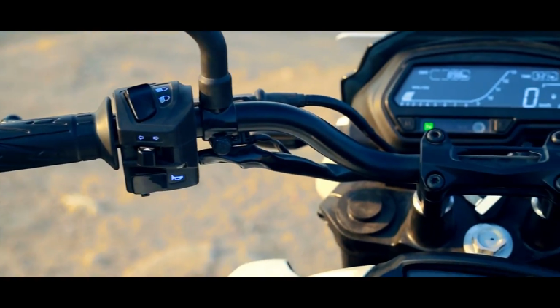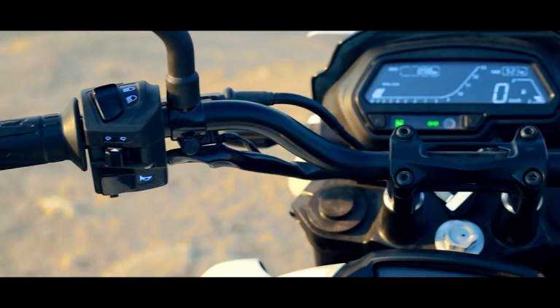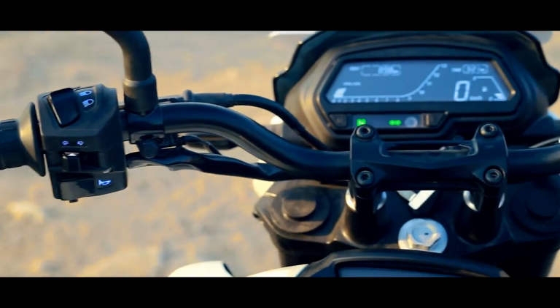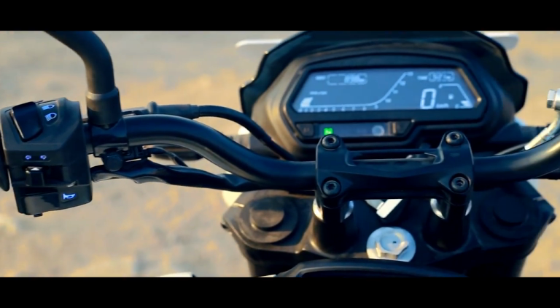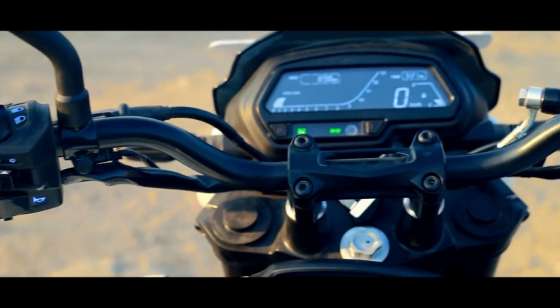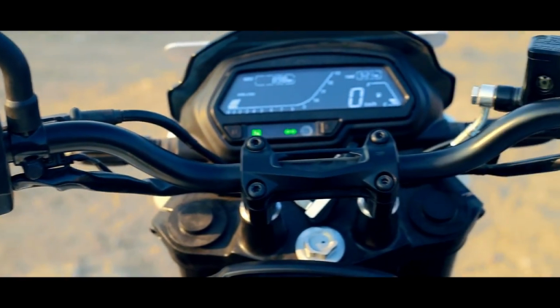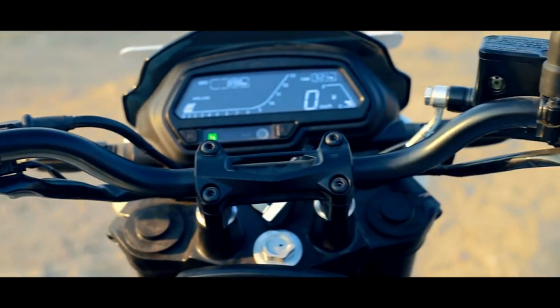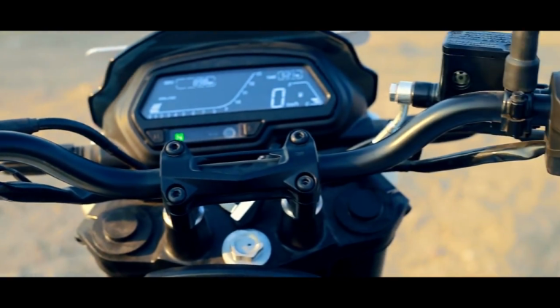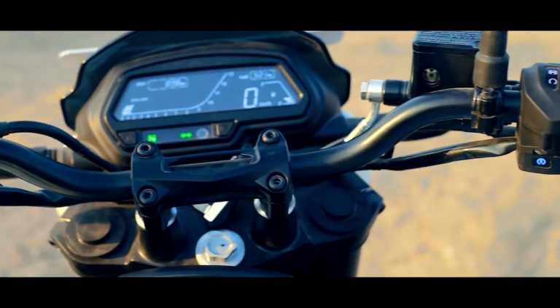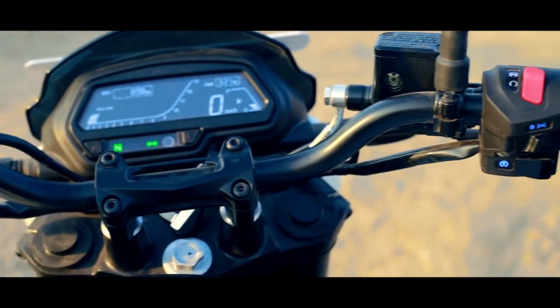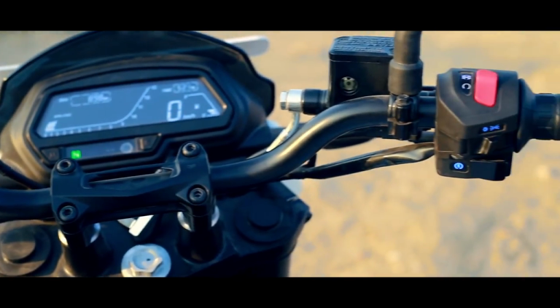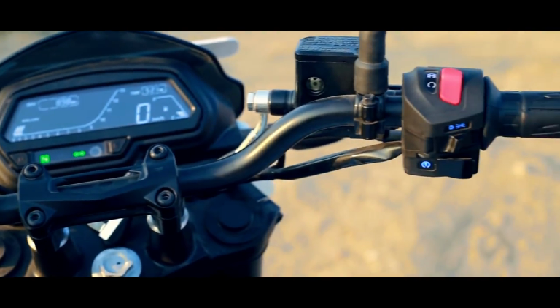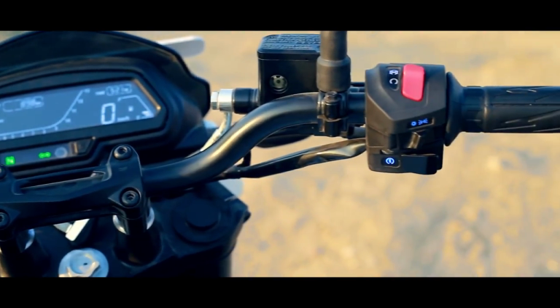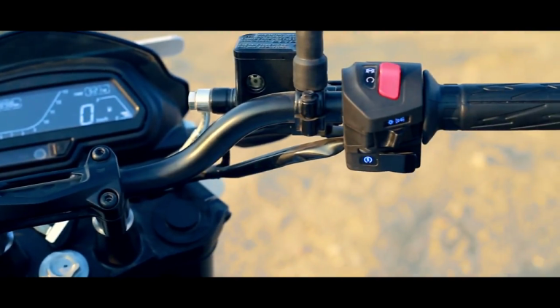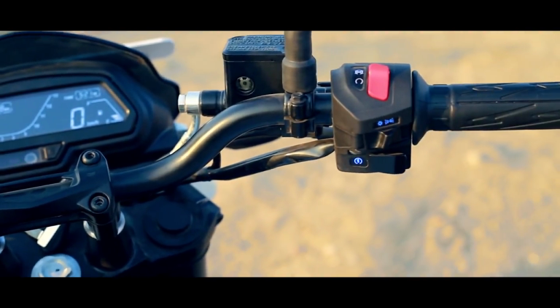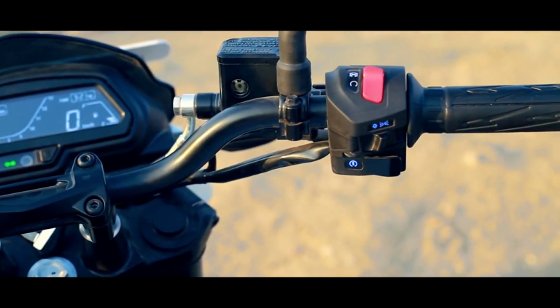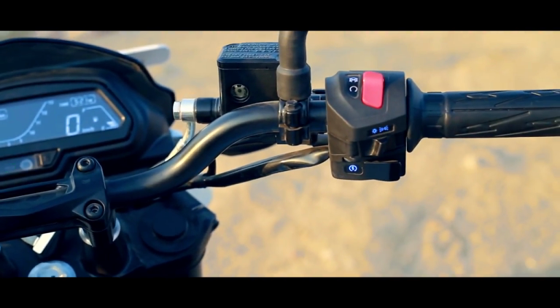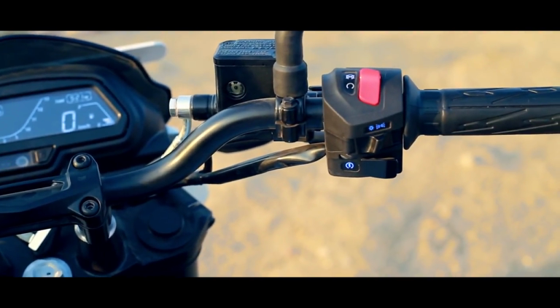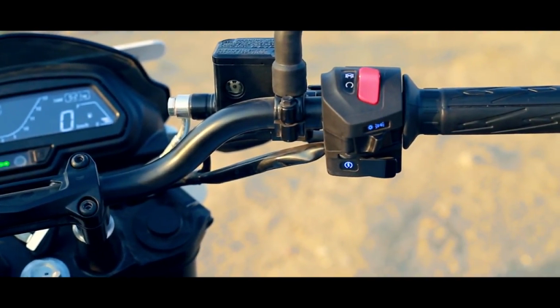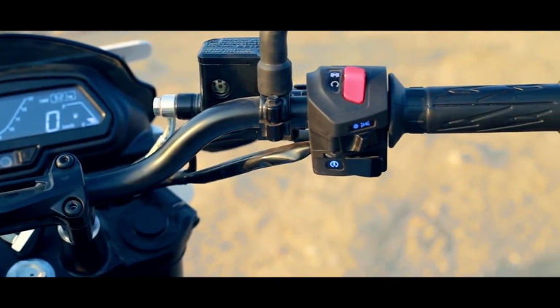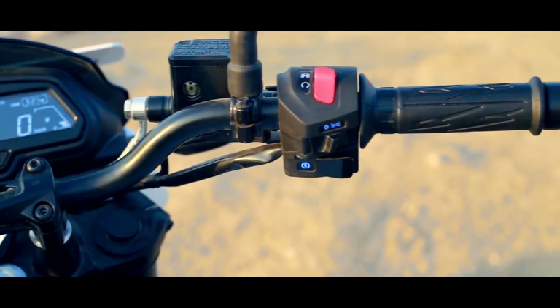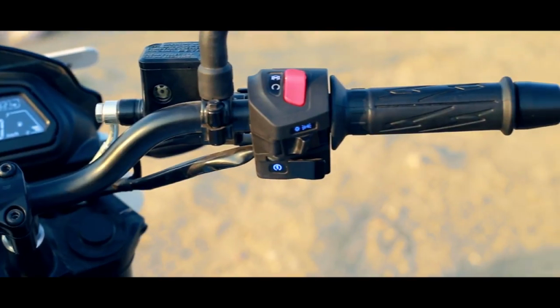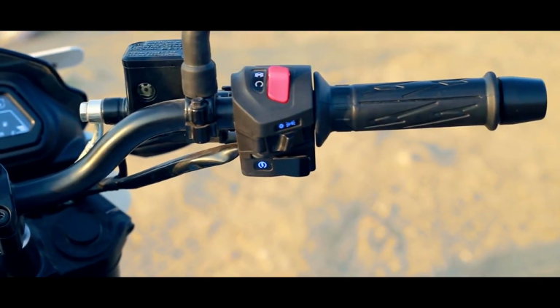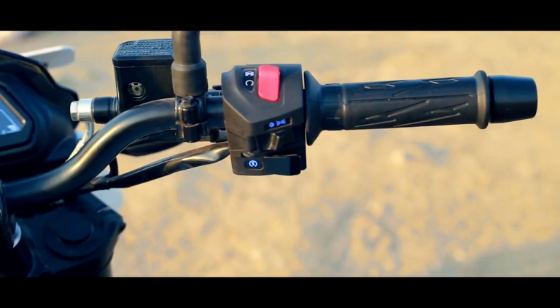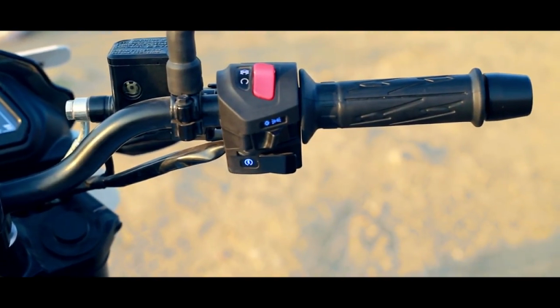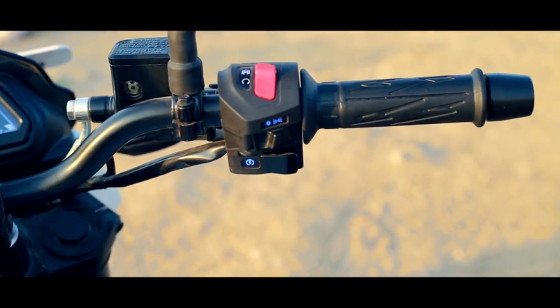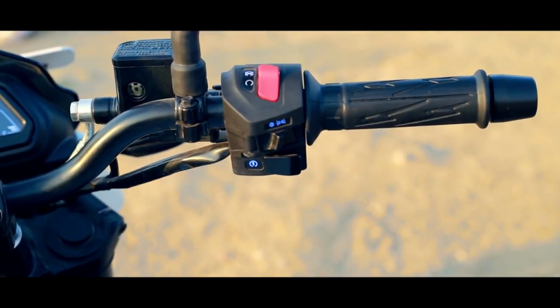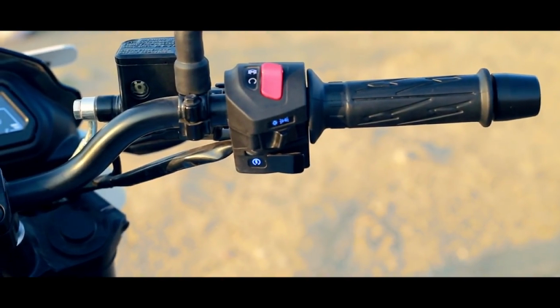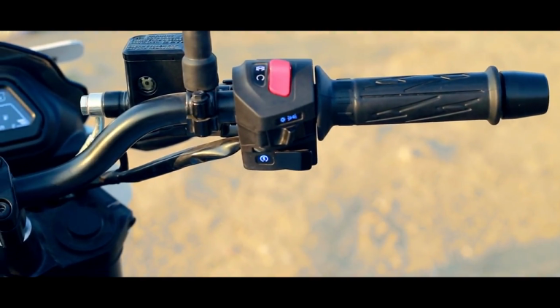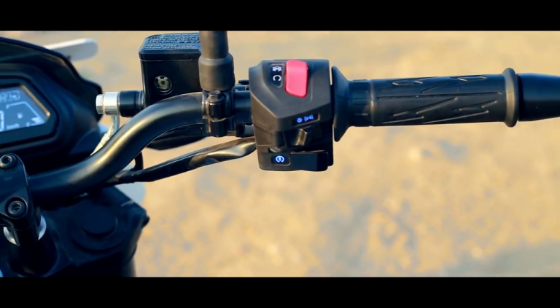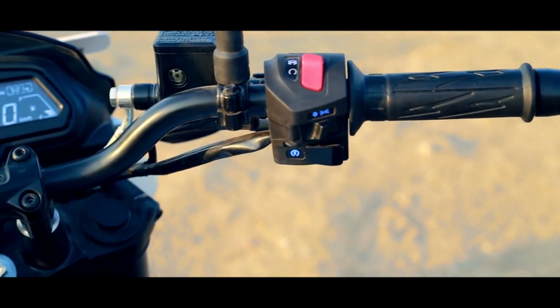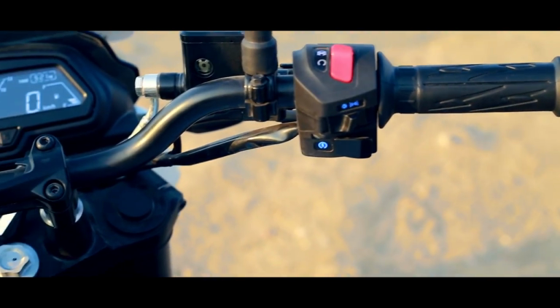The switches are aided by a backlit design for better visibility at night. As you can see, they are quite bright.